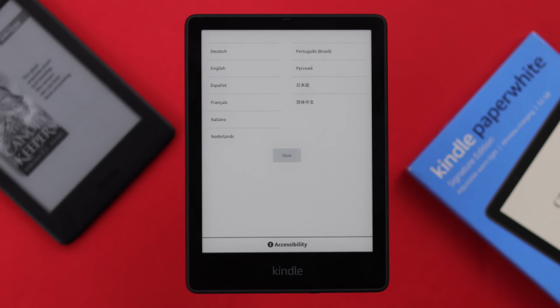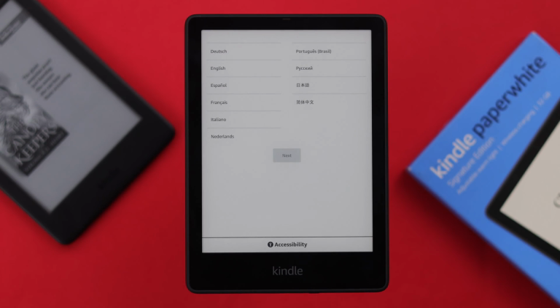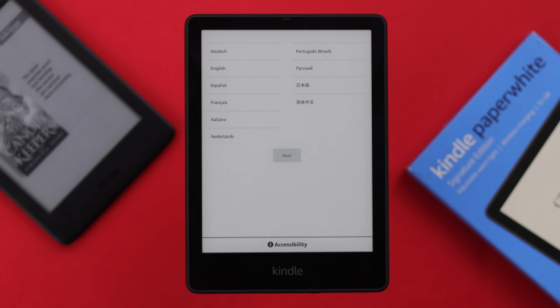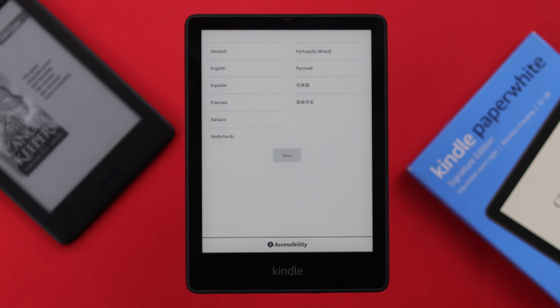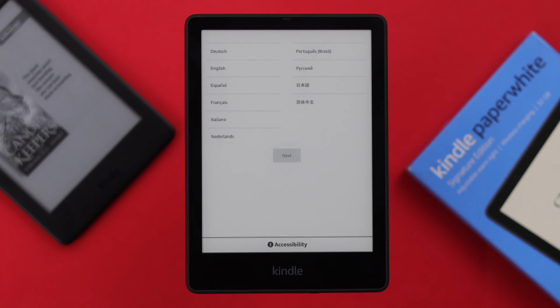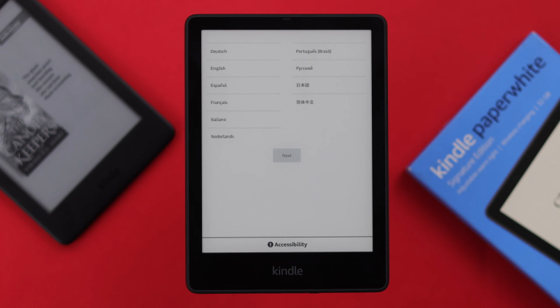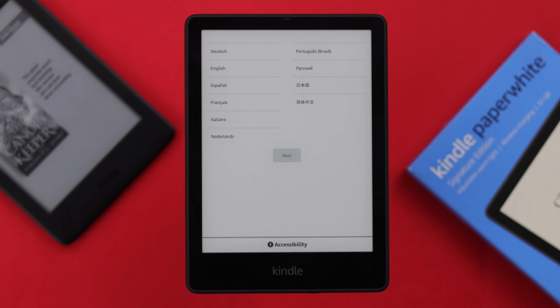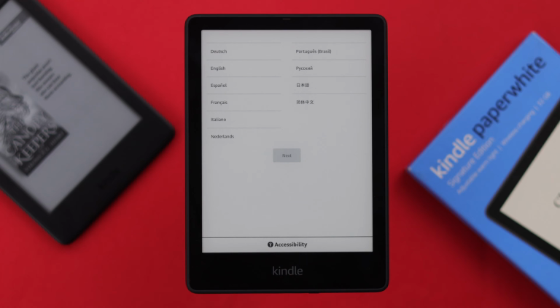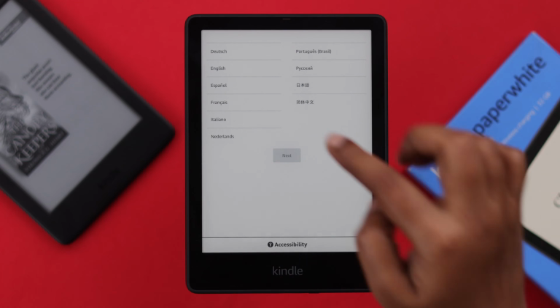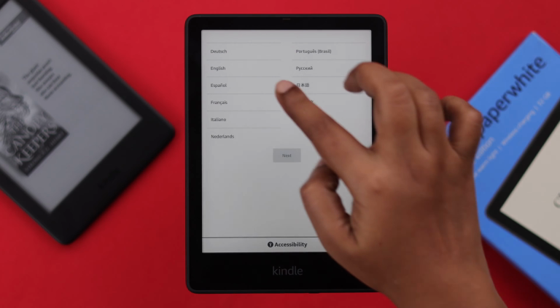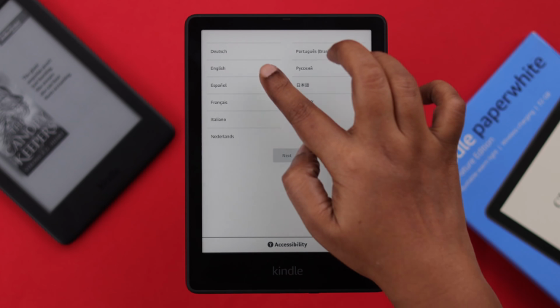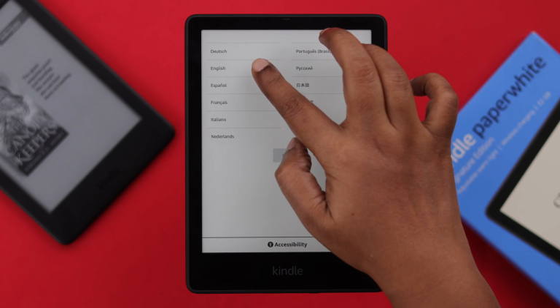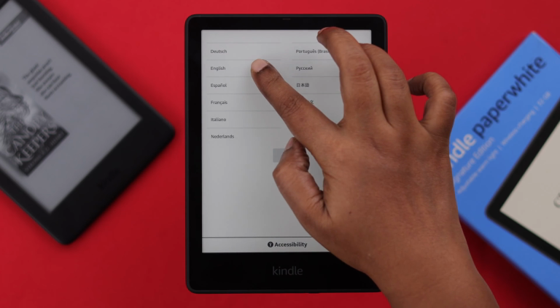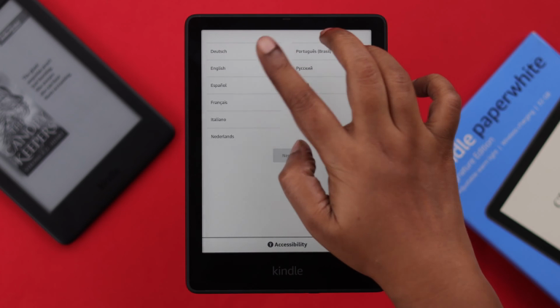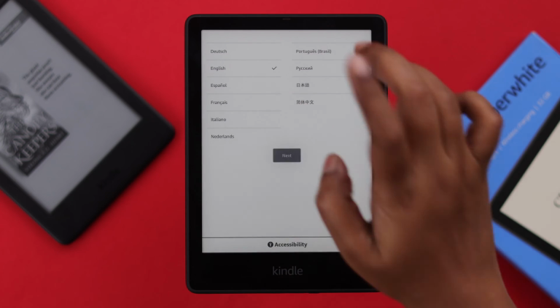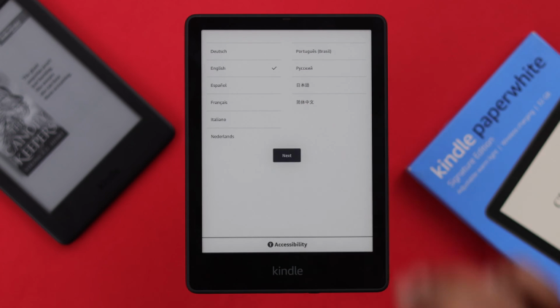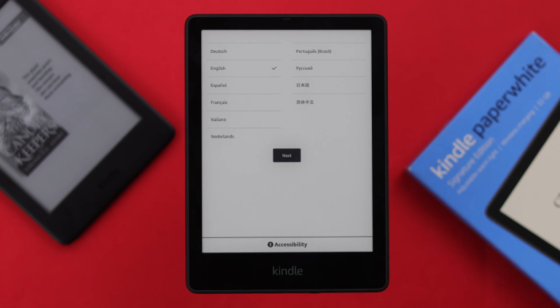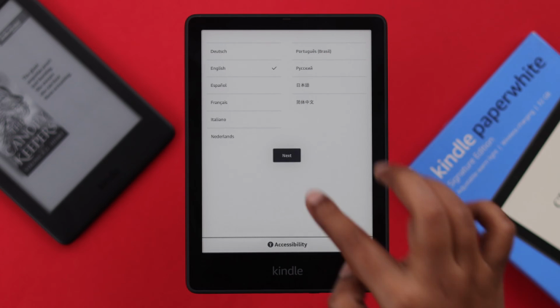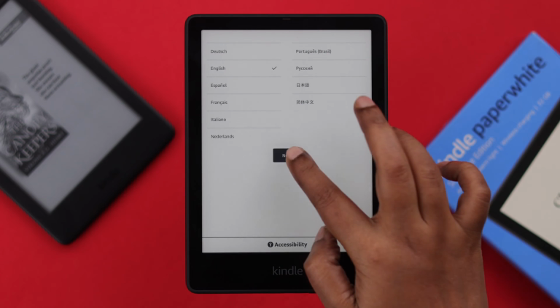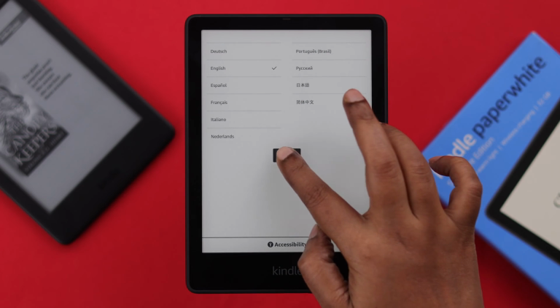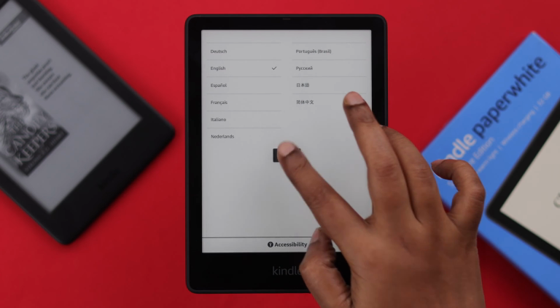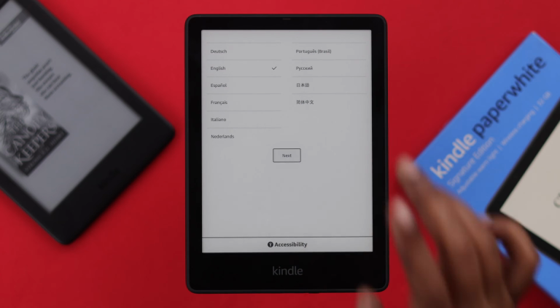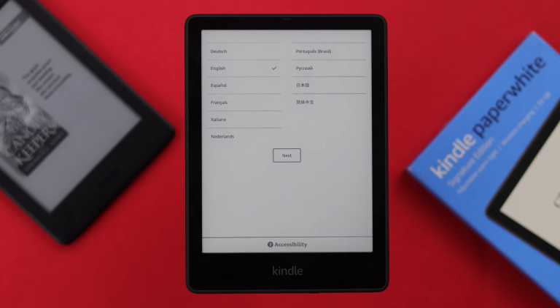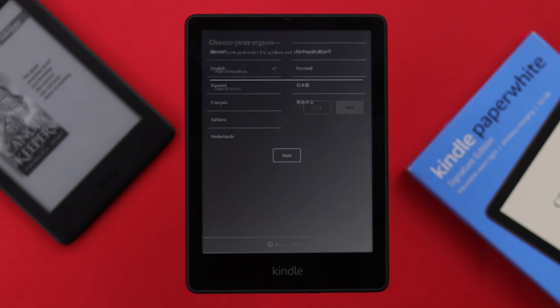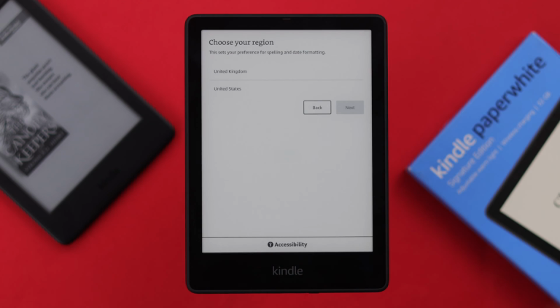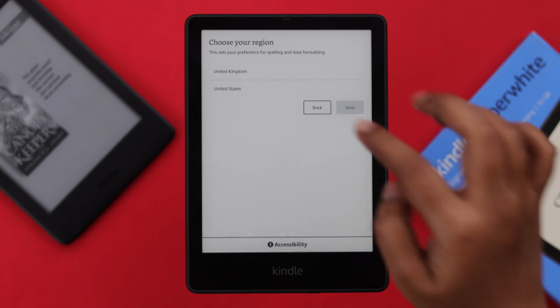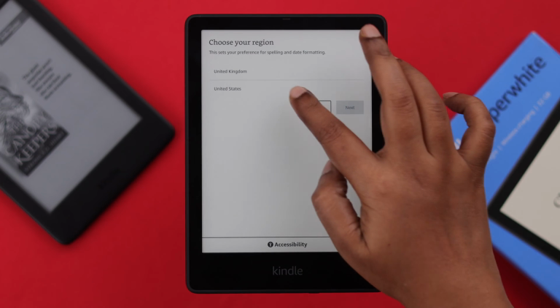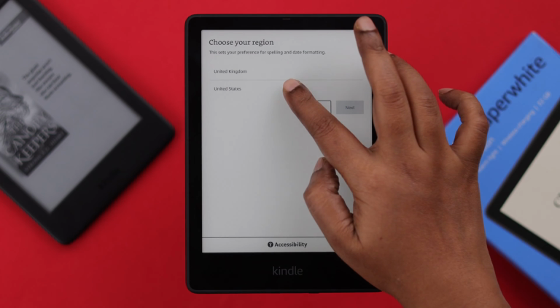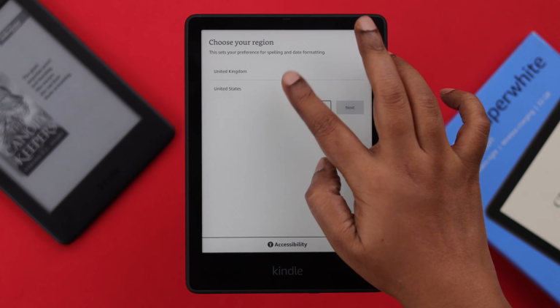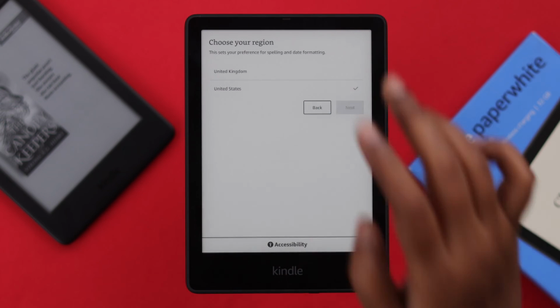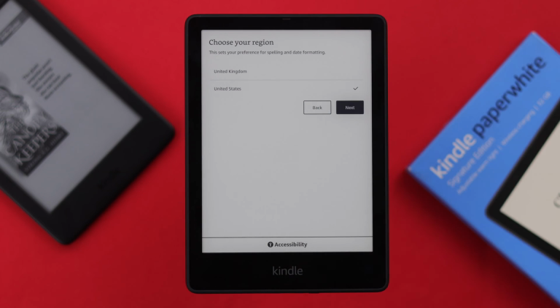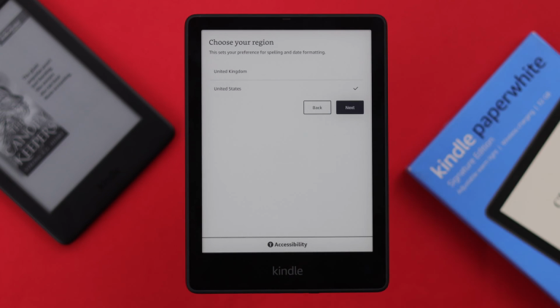When you get to the language section, select your language and press Next. Then select your region.